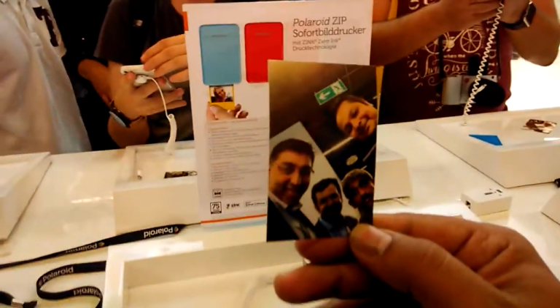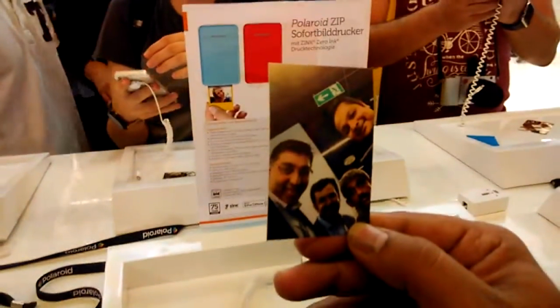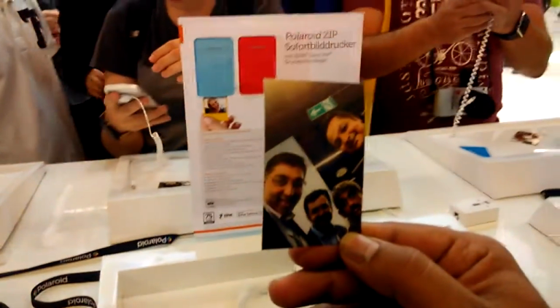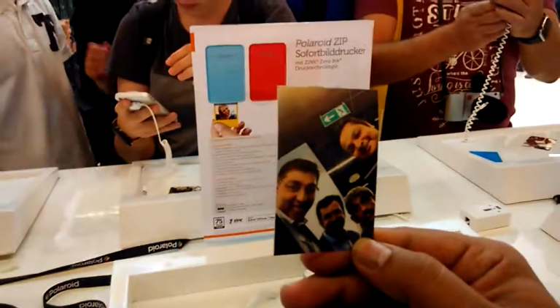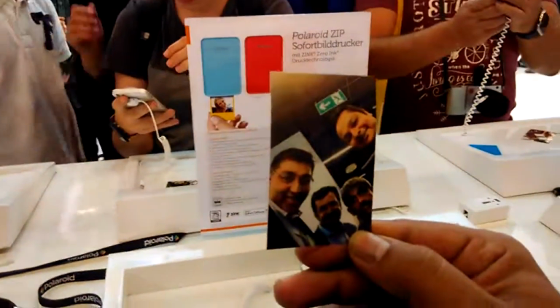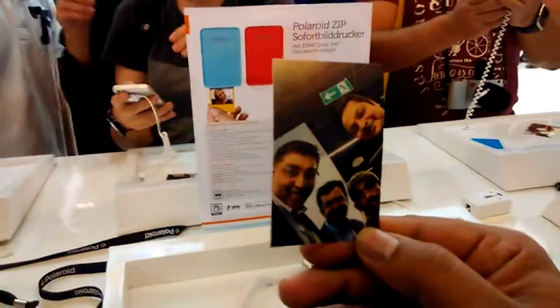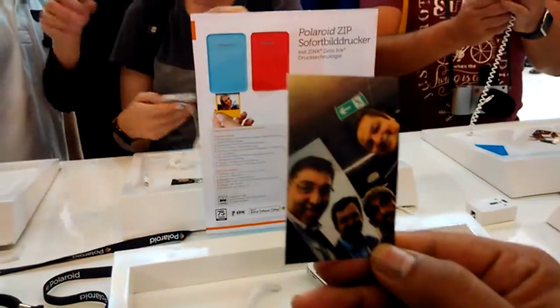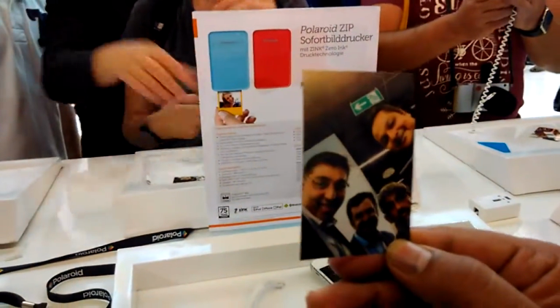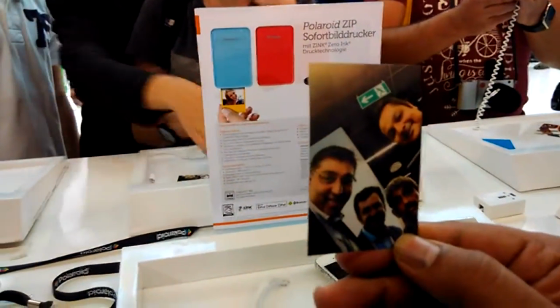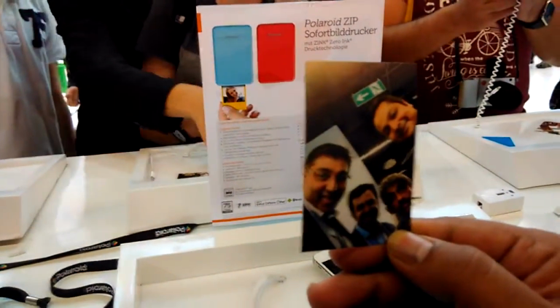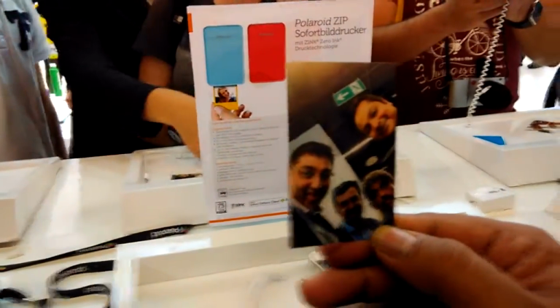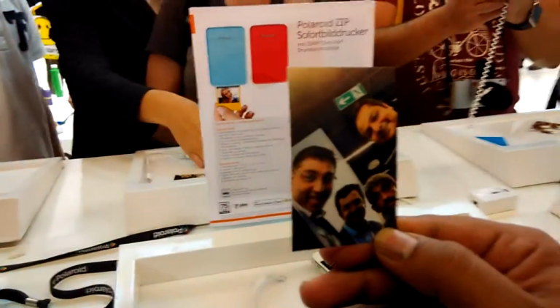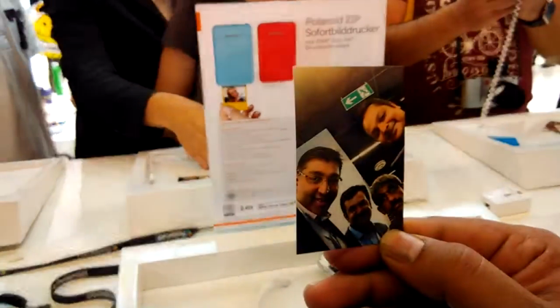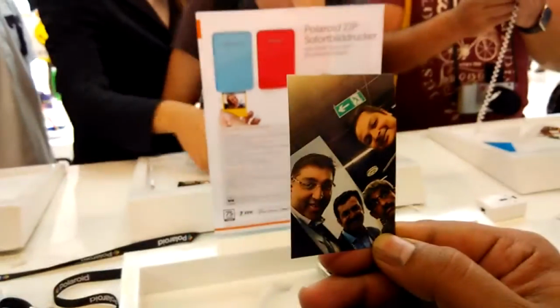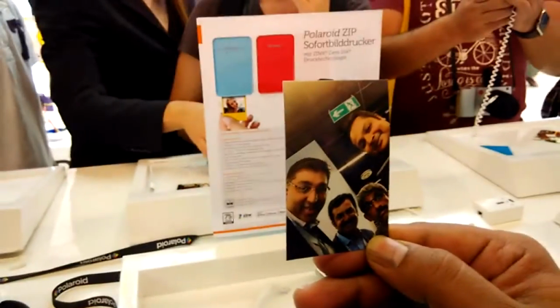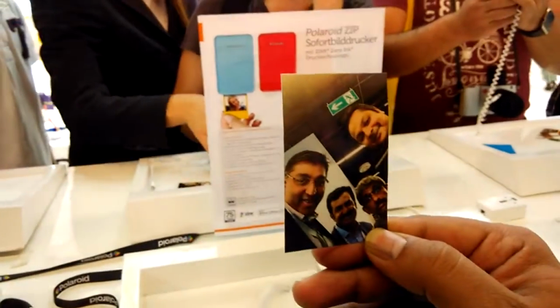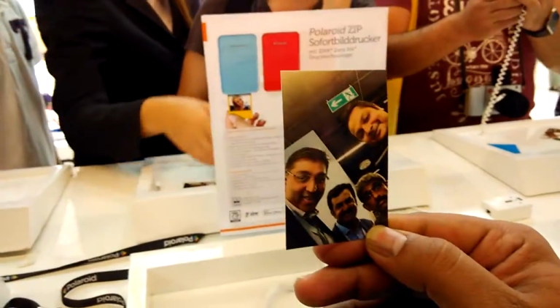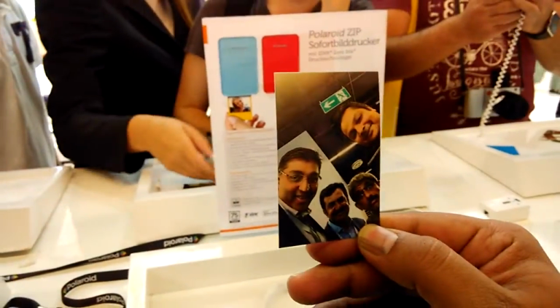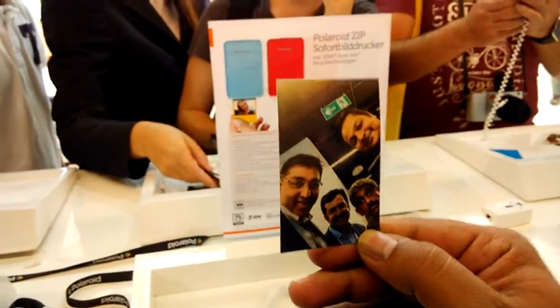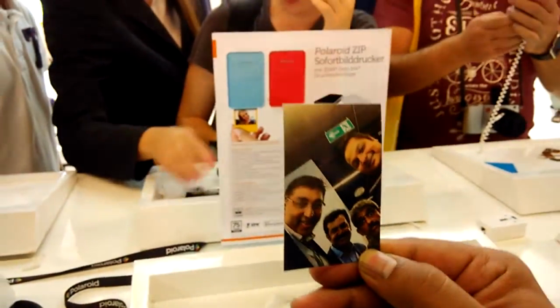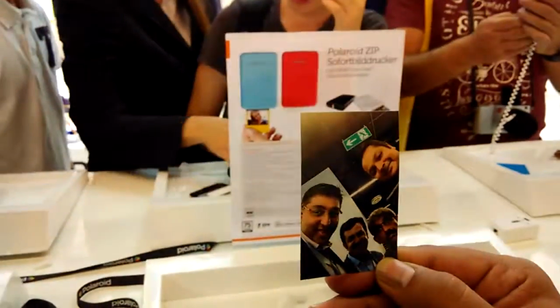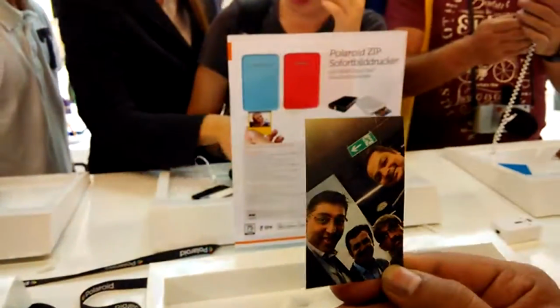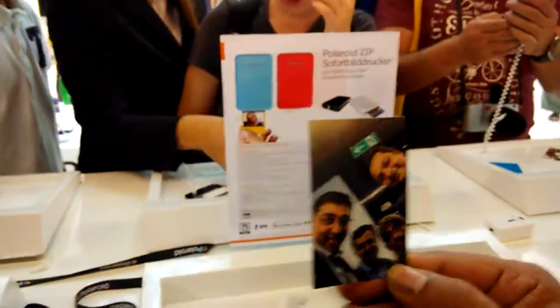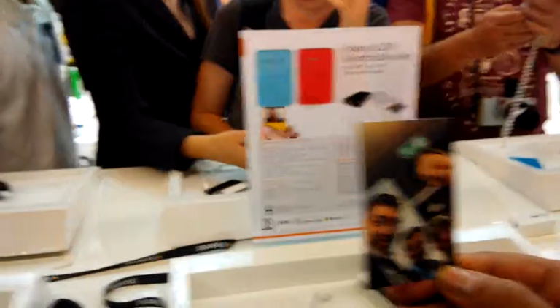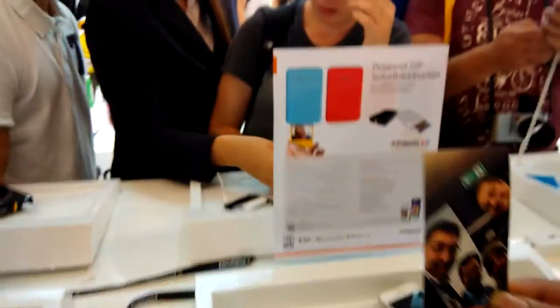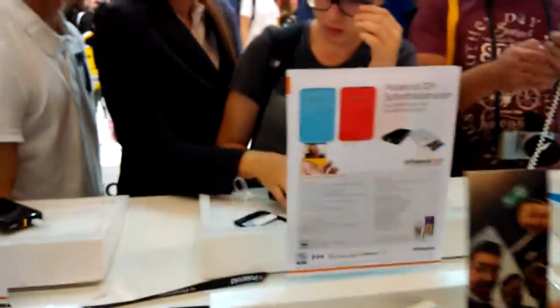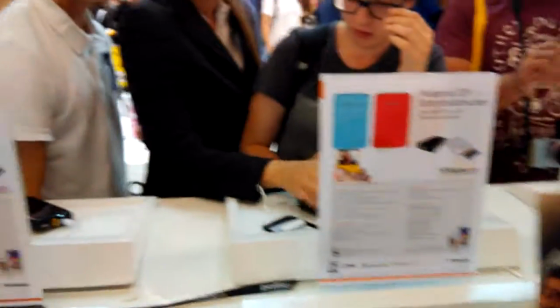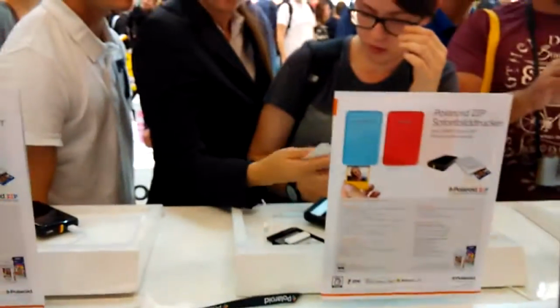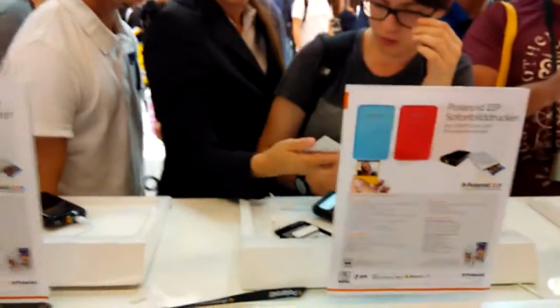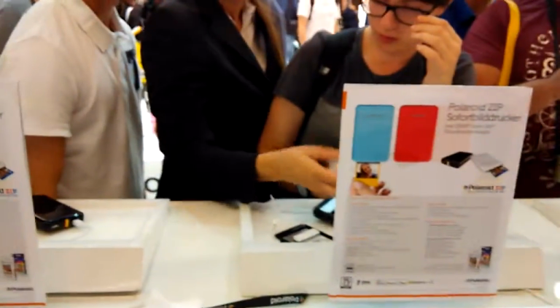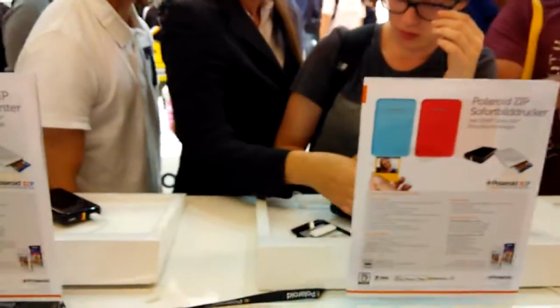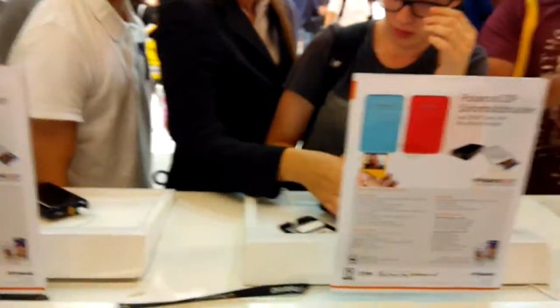That's pretty awesome, isn't it? And that's the Polaroid Zip.